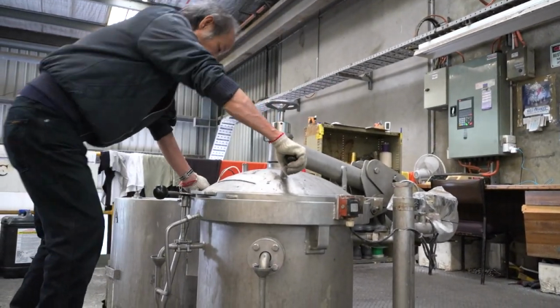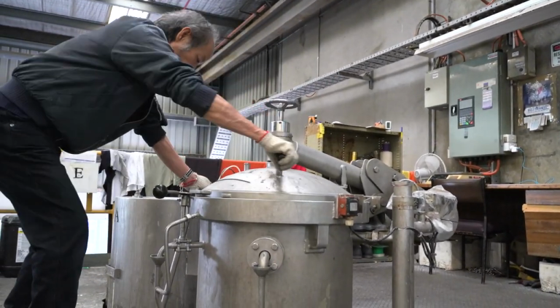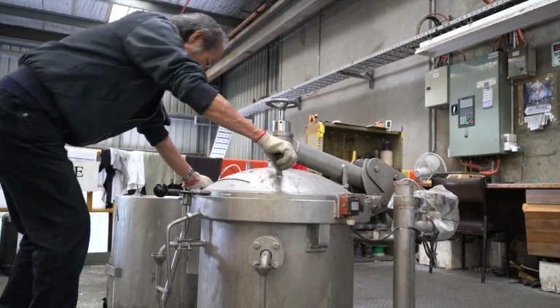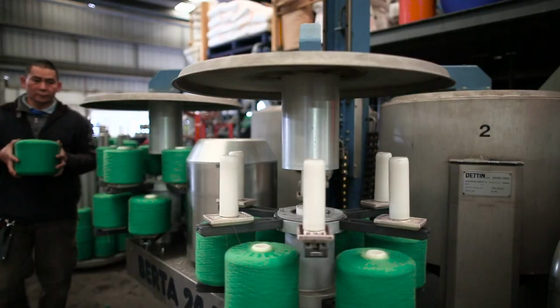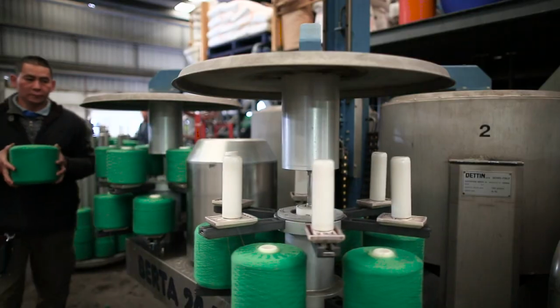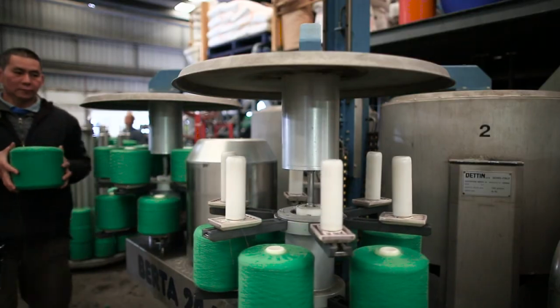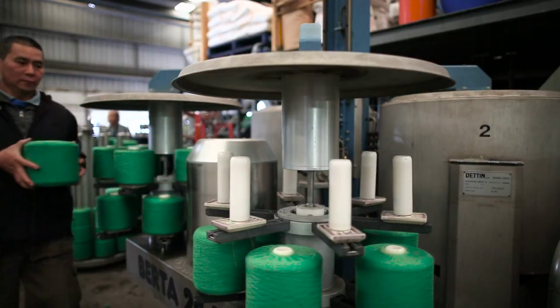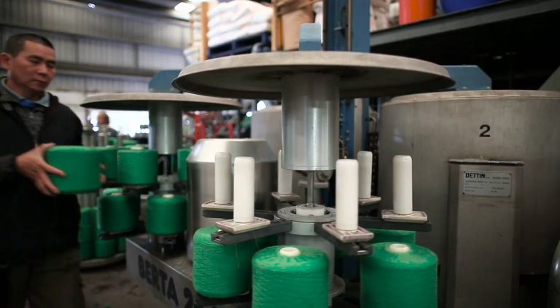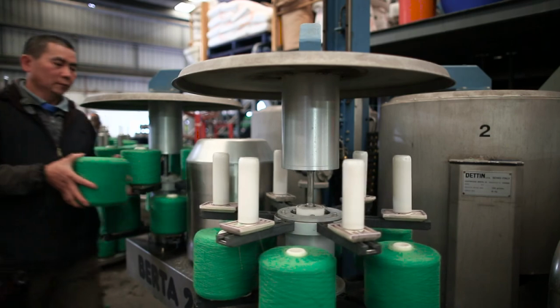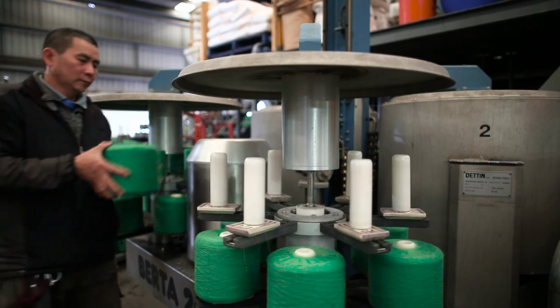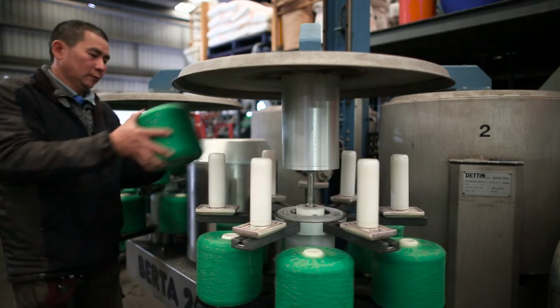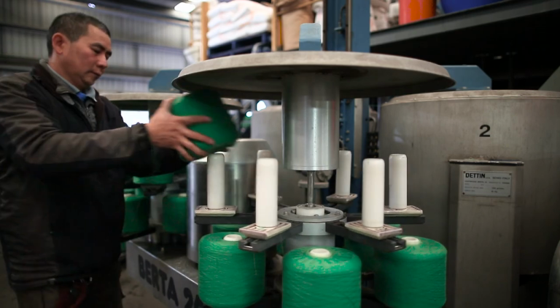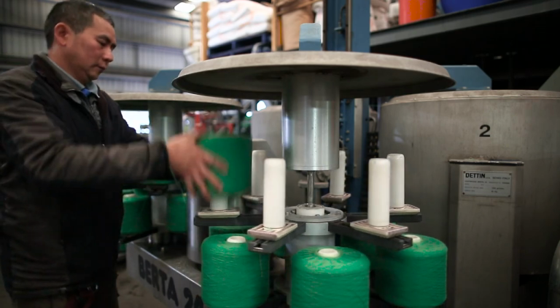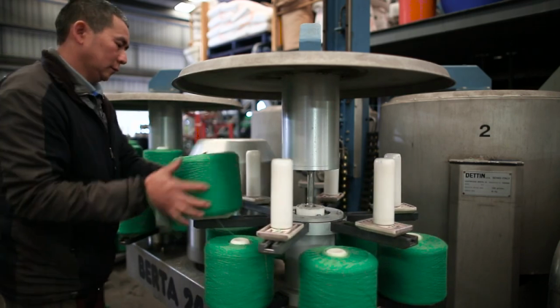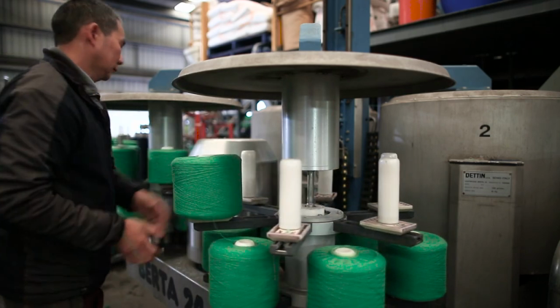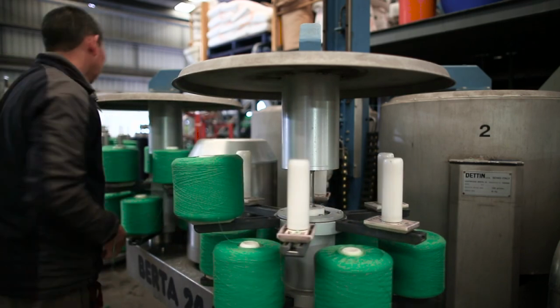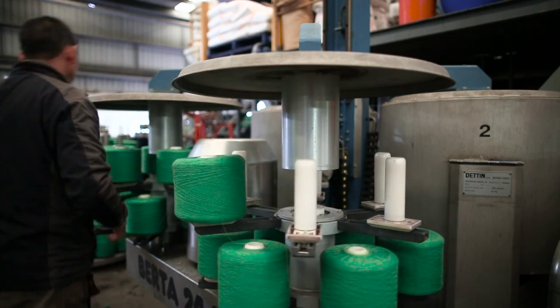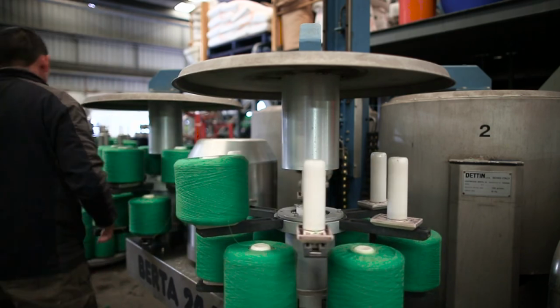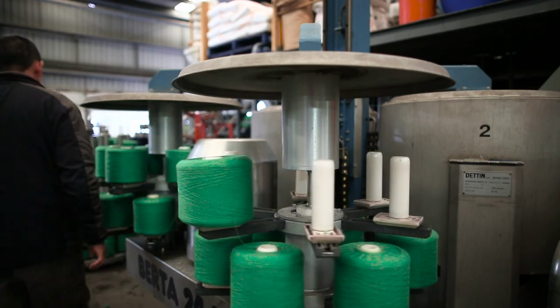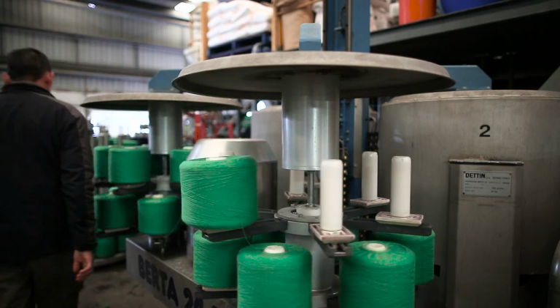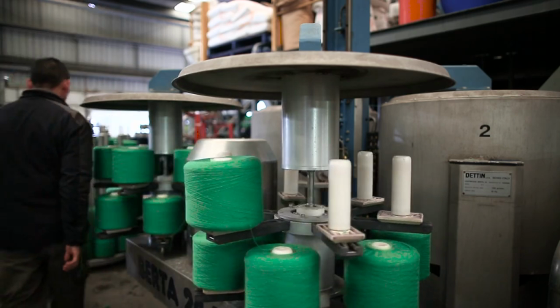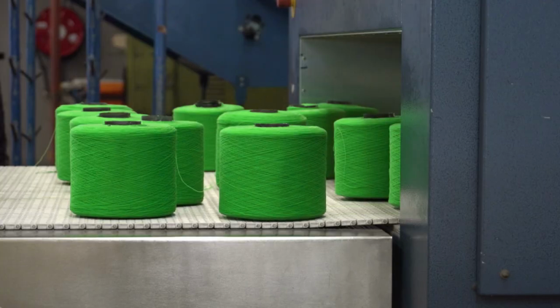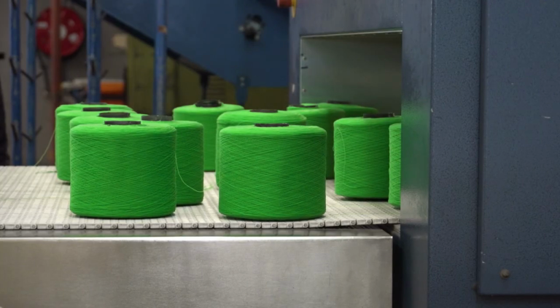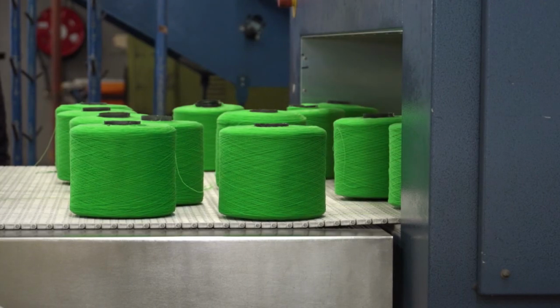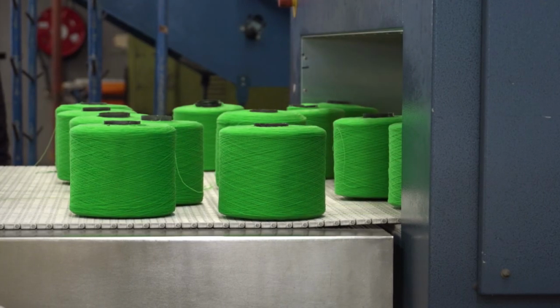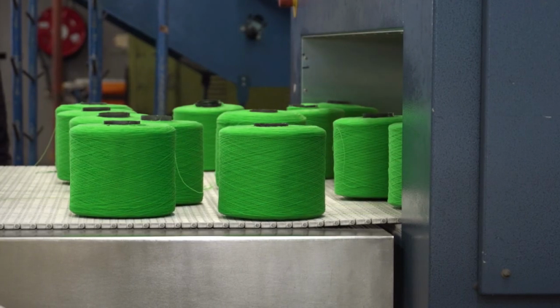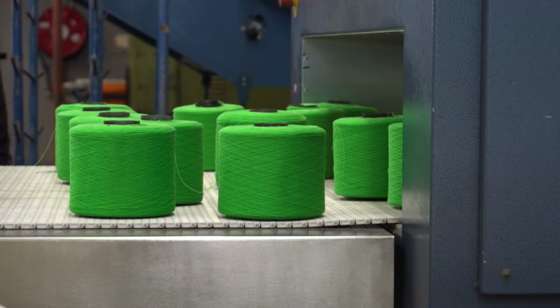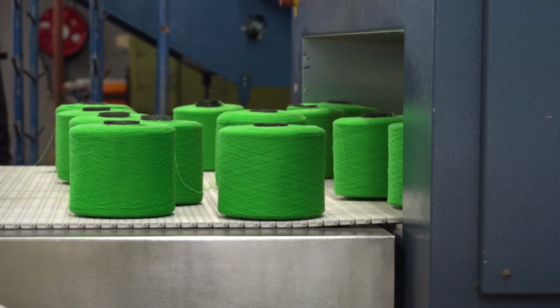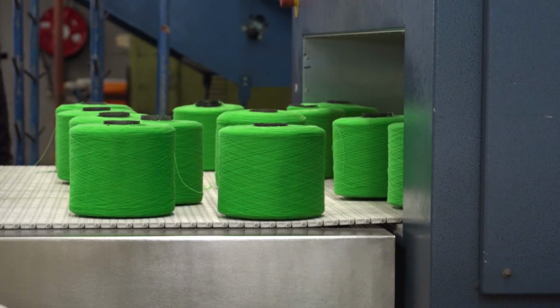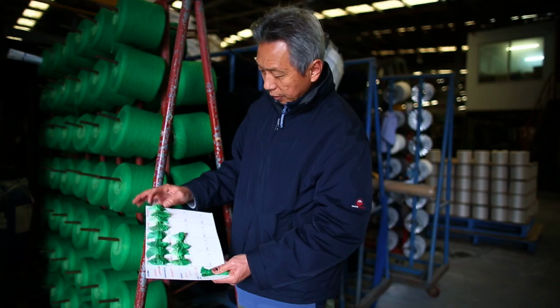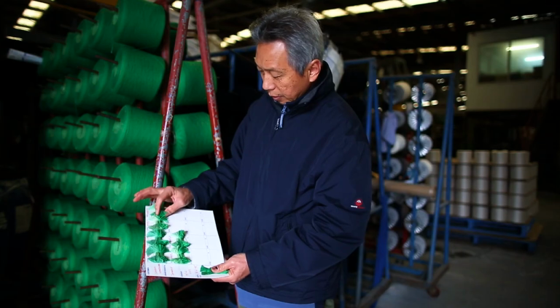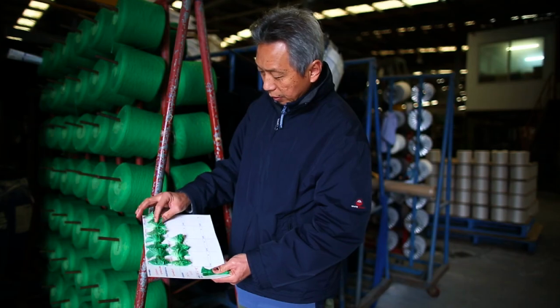Australian cotton dyes really well. It's contamination-free, resulting in more even colouration and brighter colours.